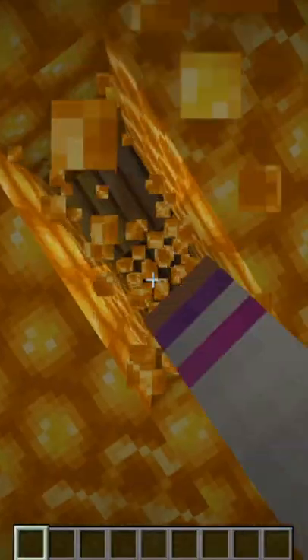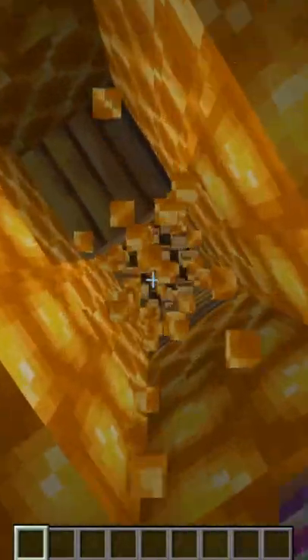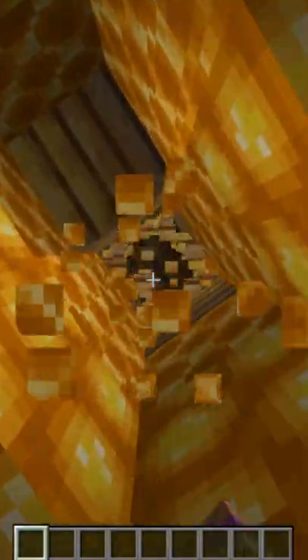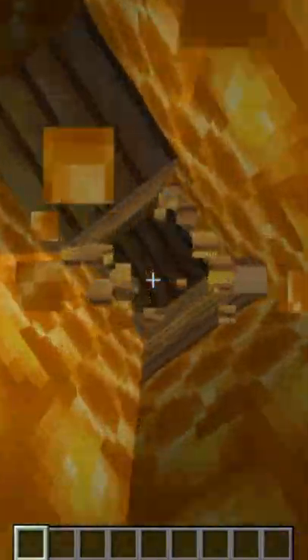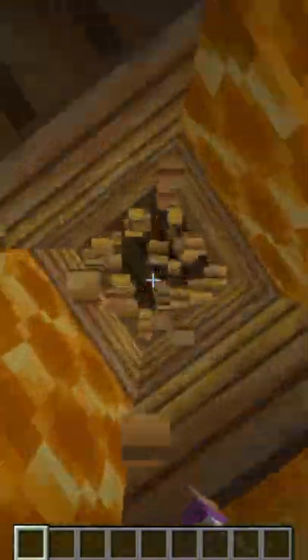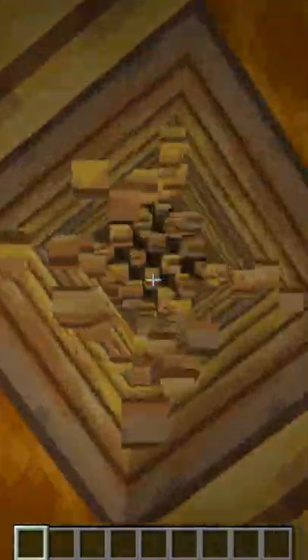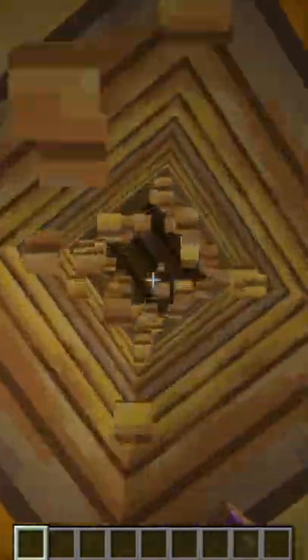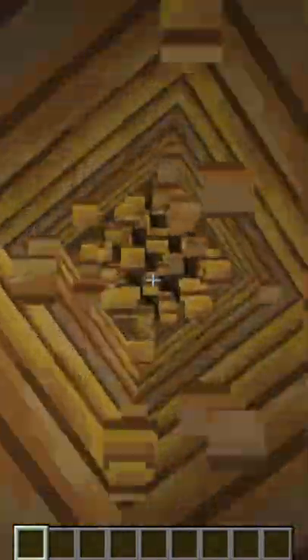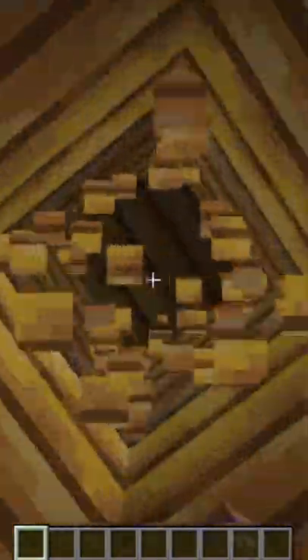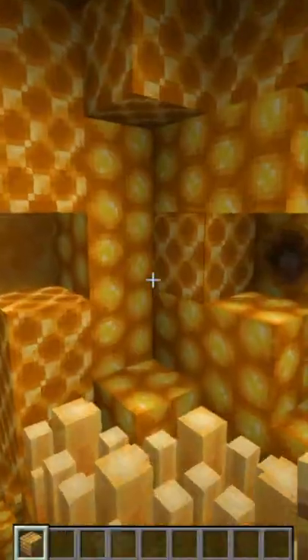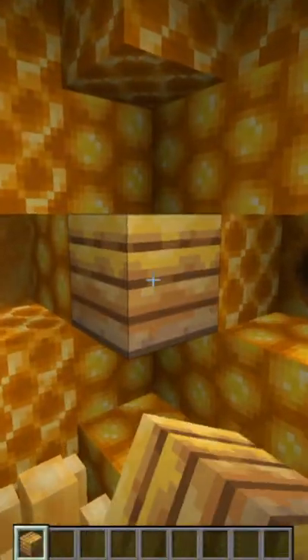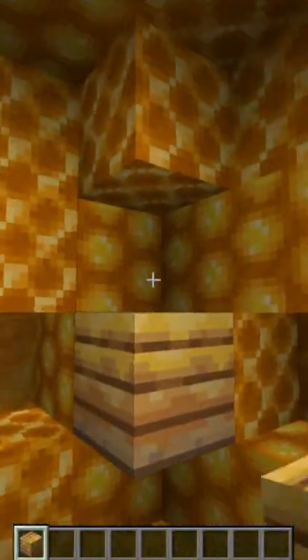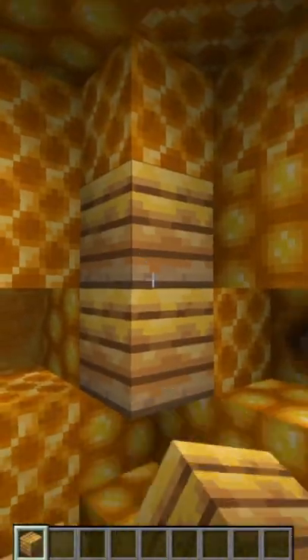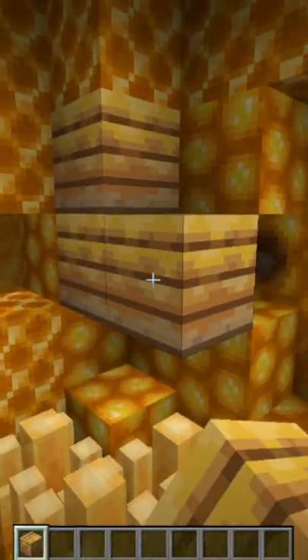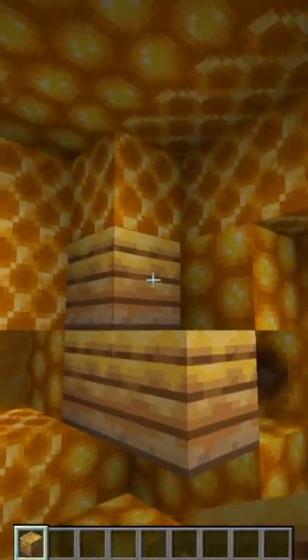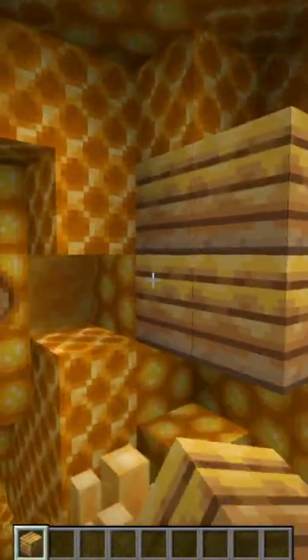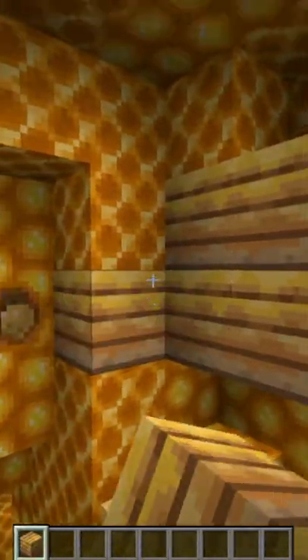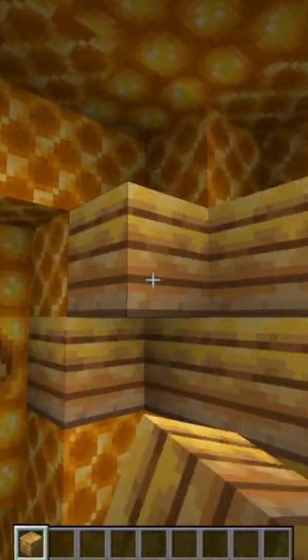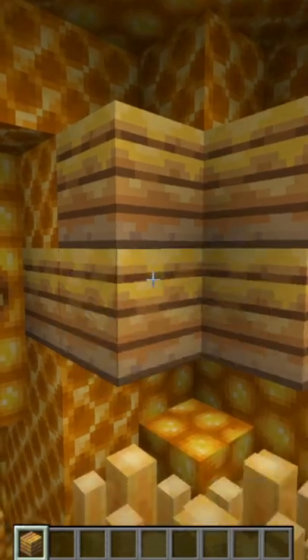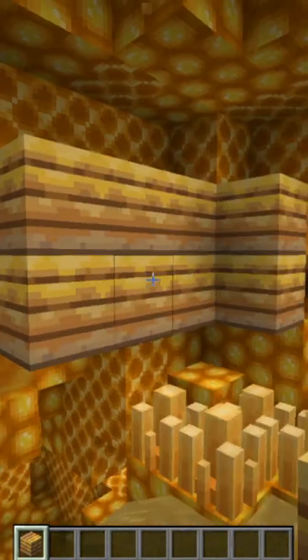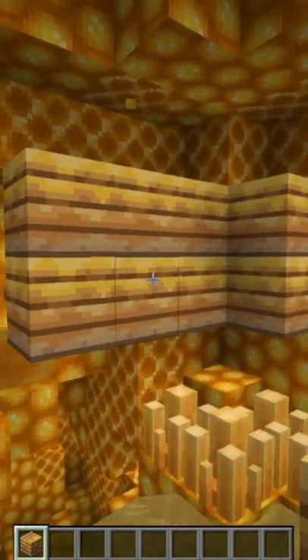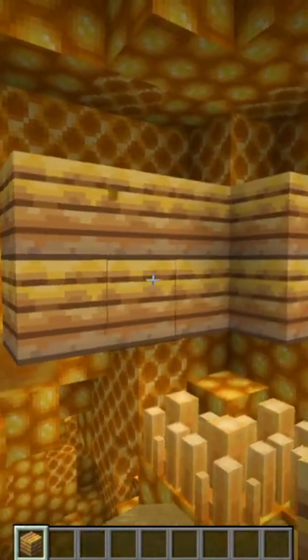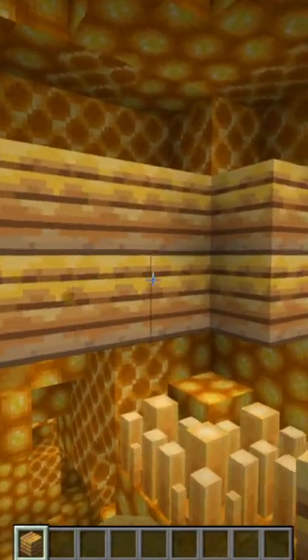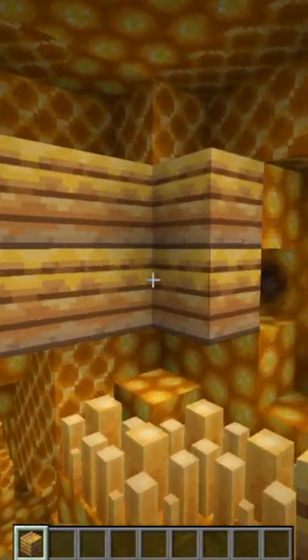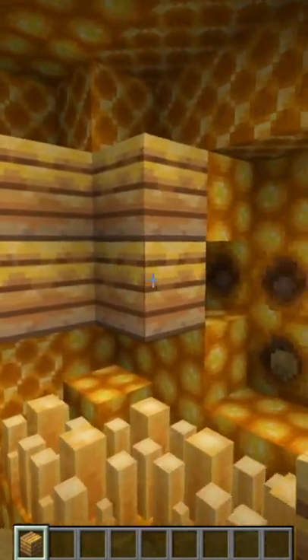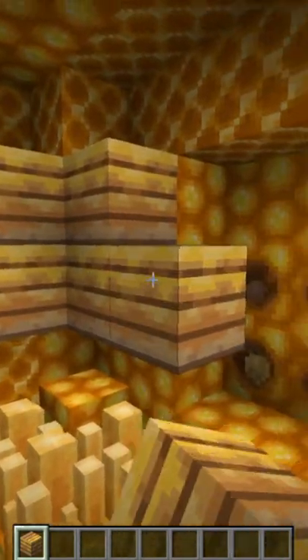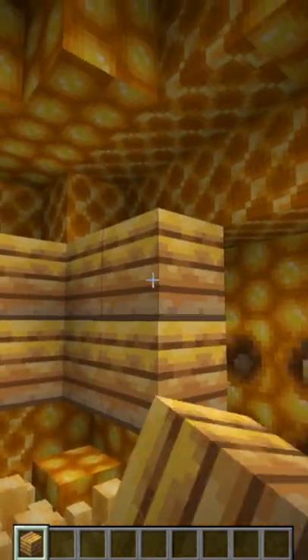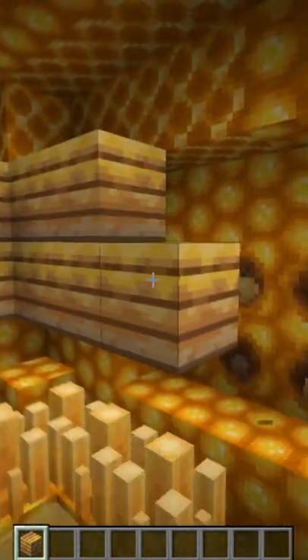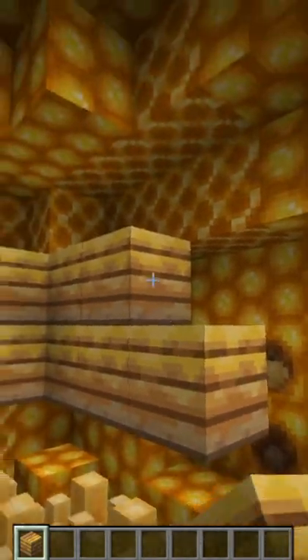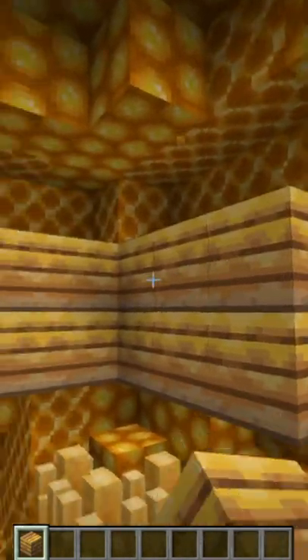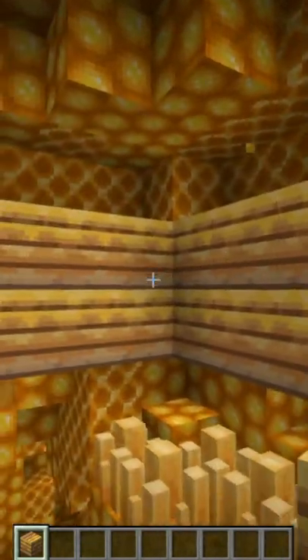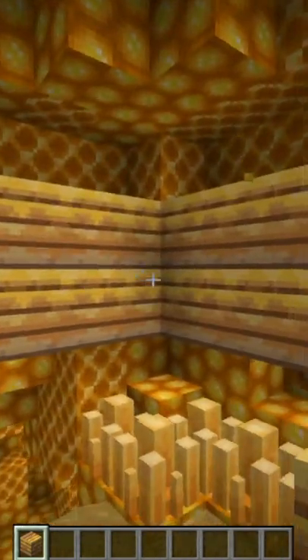Dig upwards in this dimension and you'll find beeswax planks — a new wood that you can build with in your world.